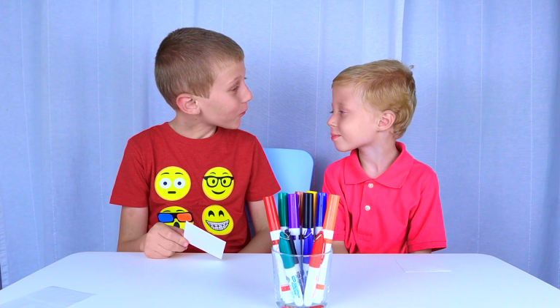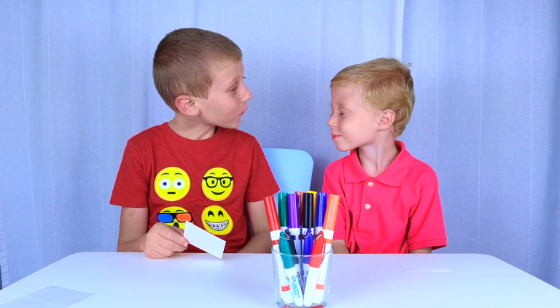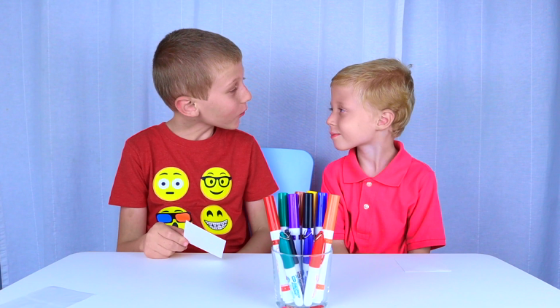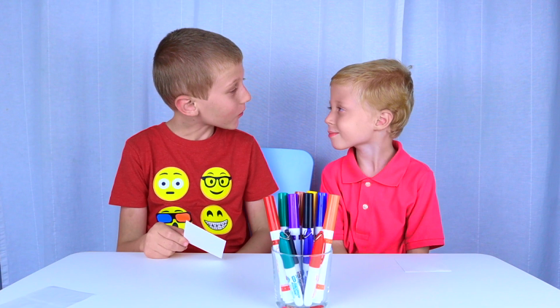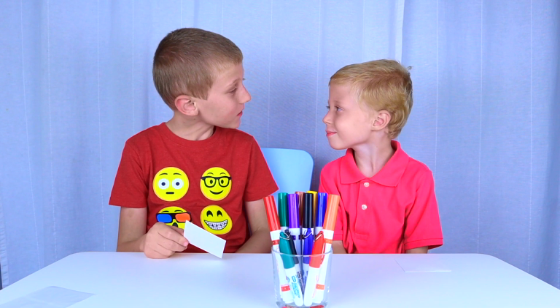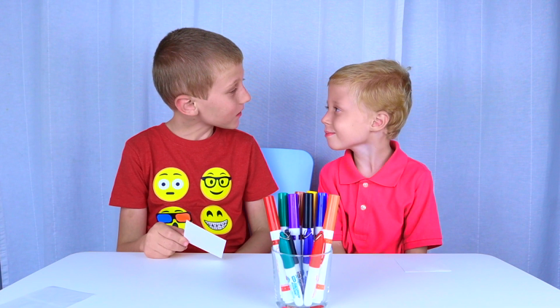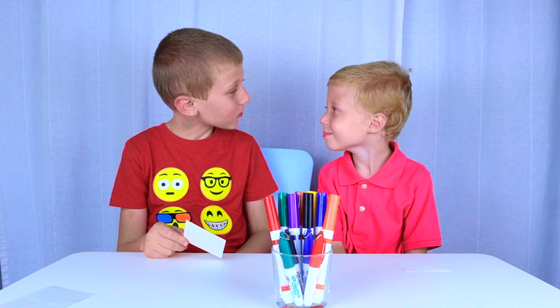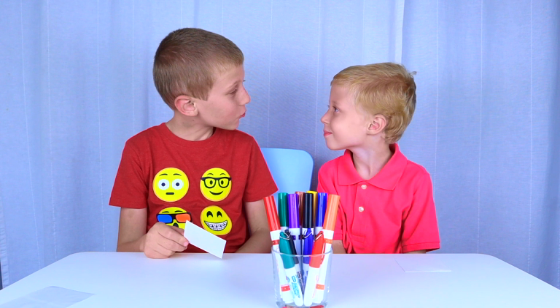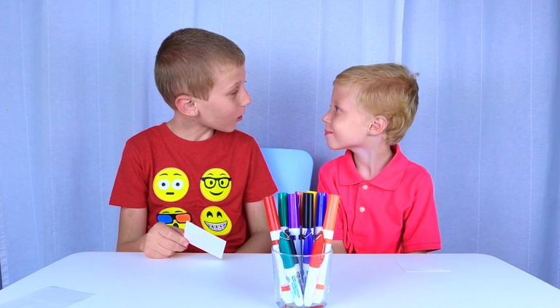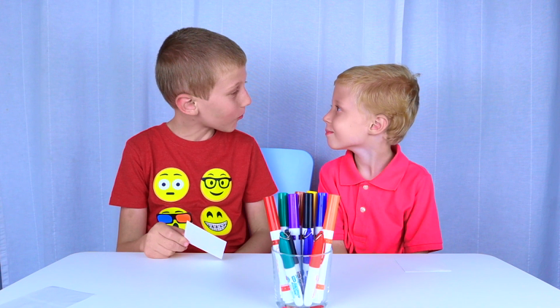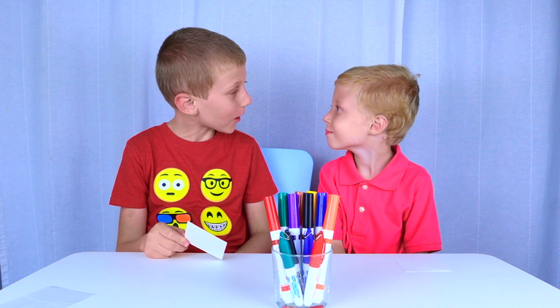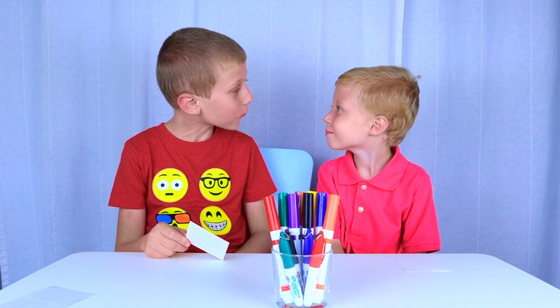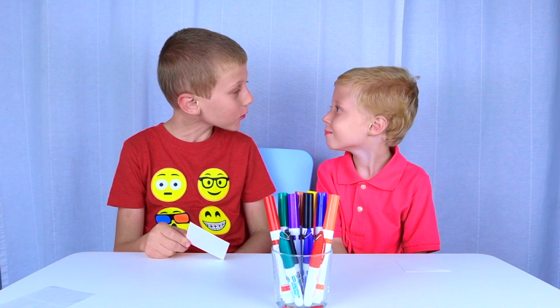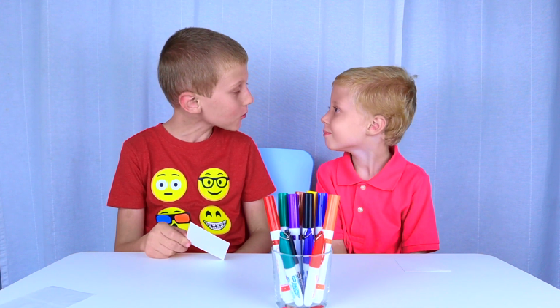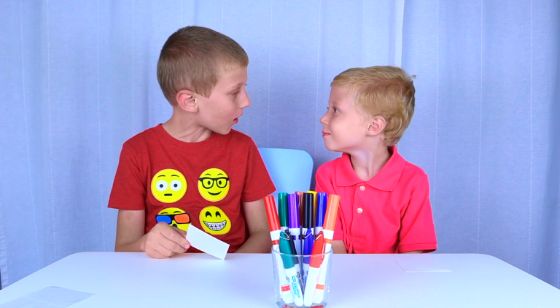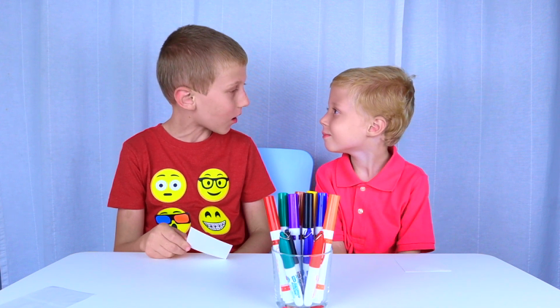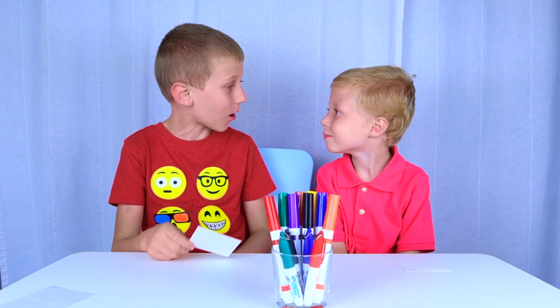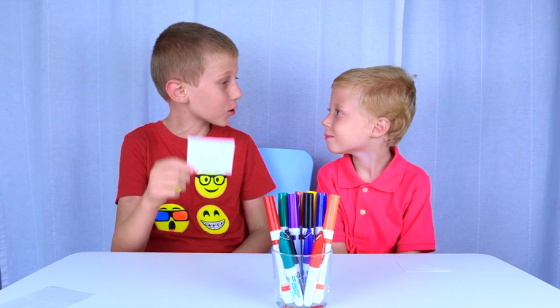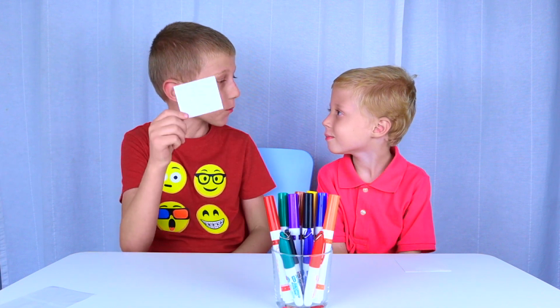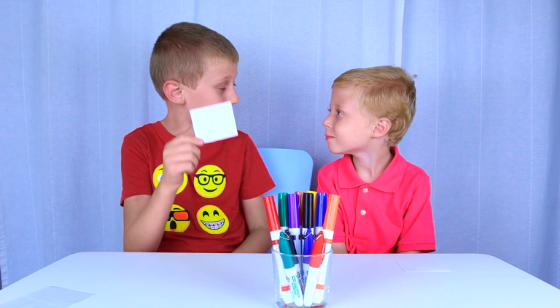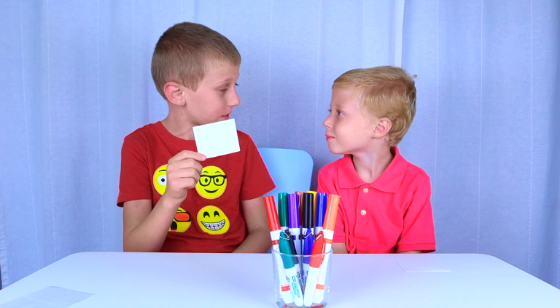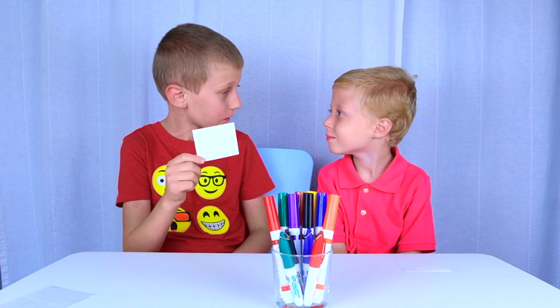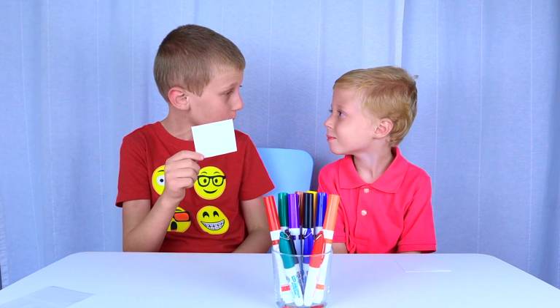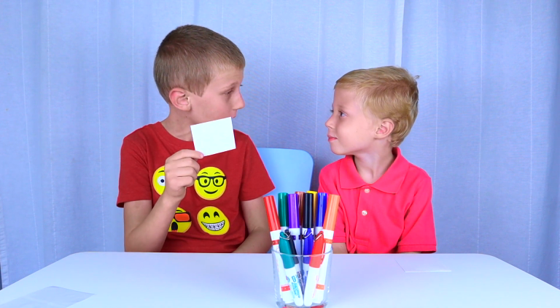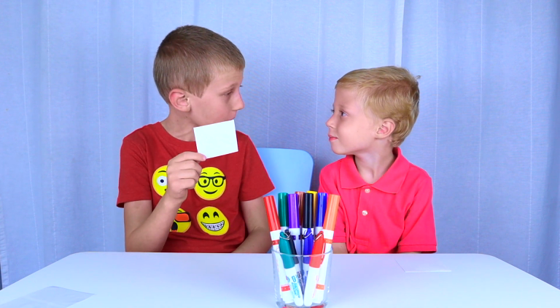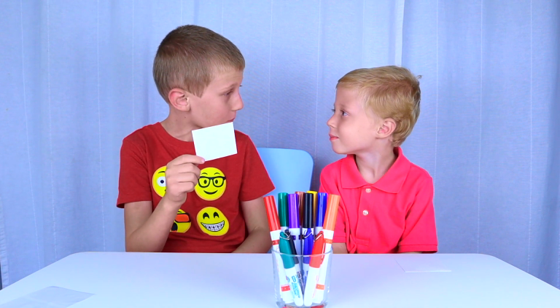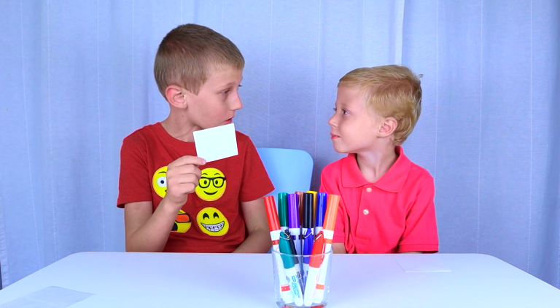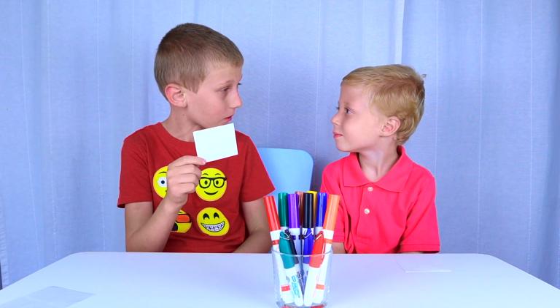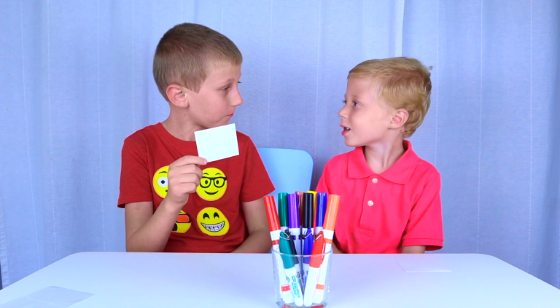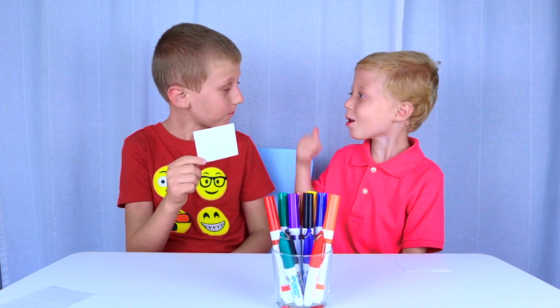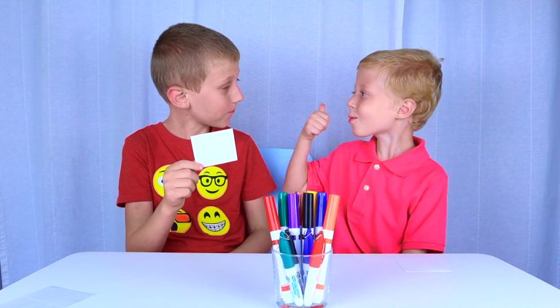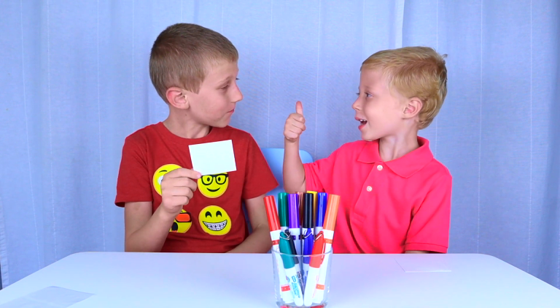First, draw whatever you want on your piece of paper.